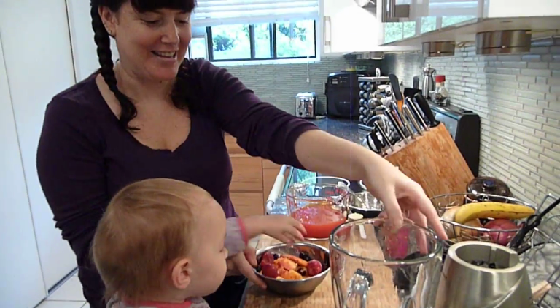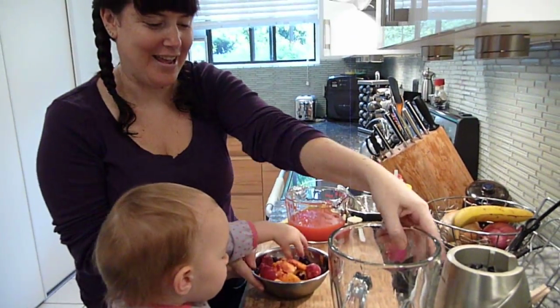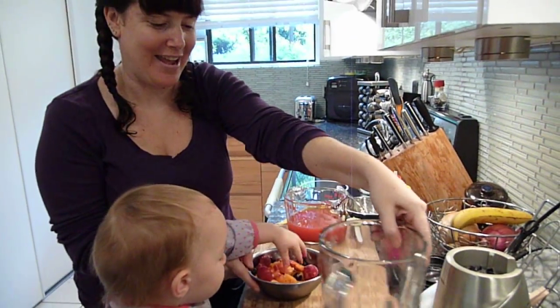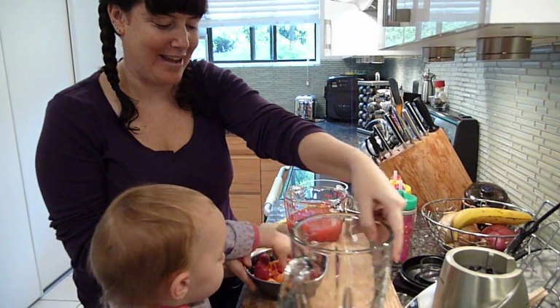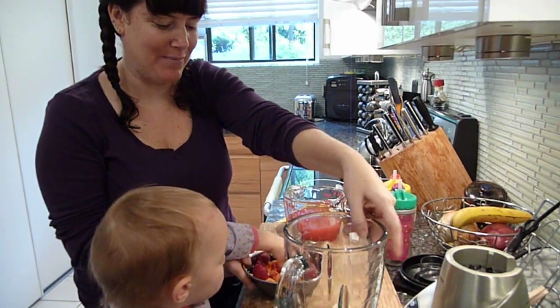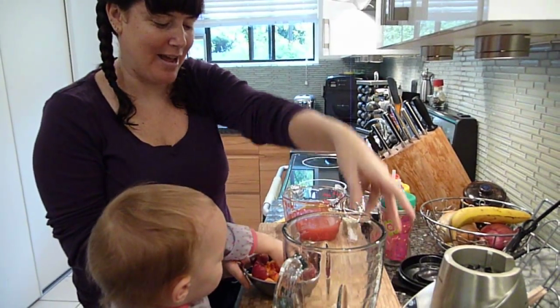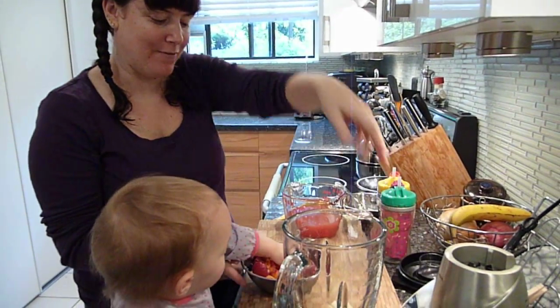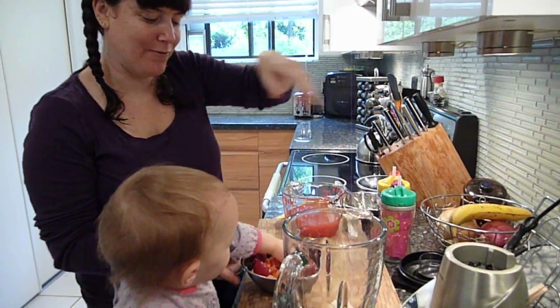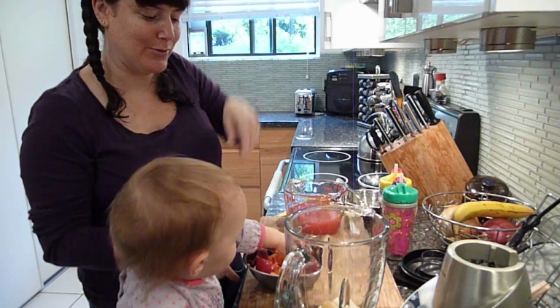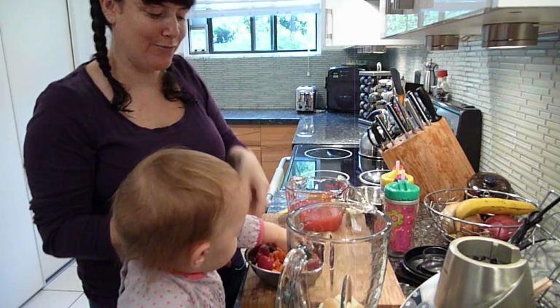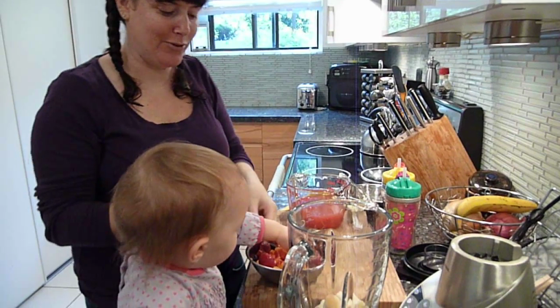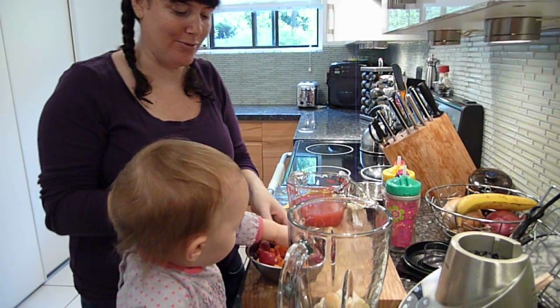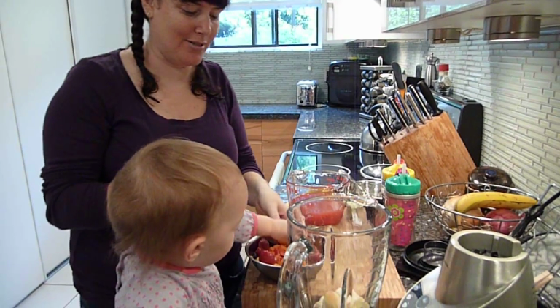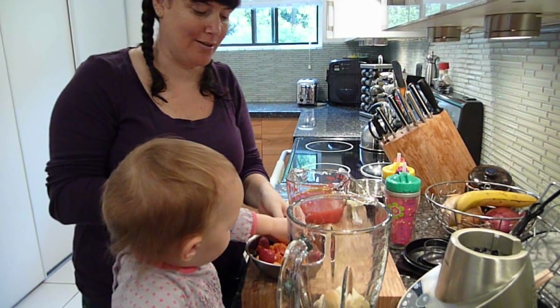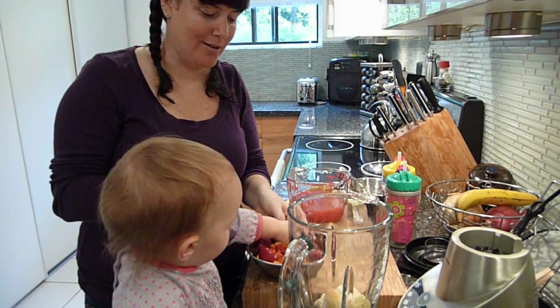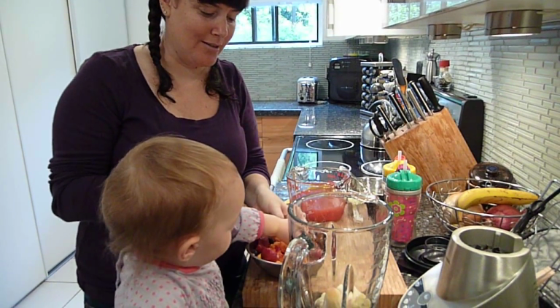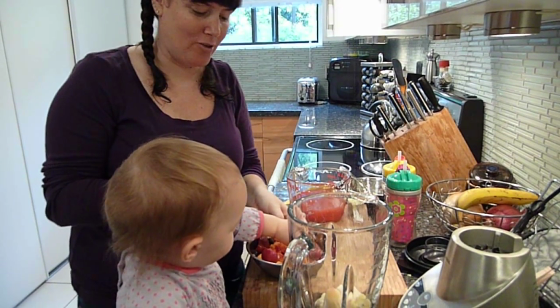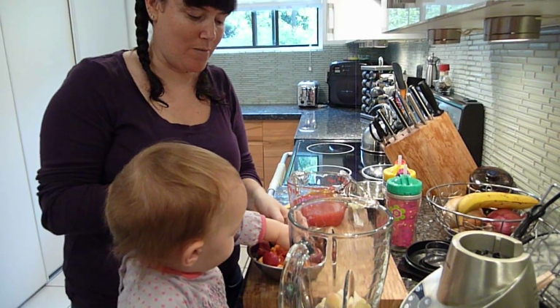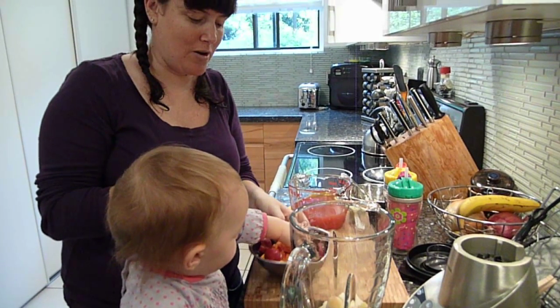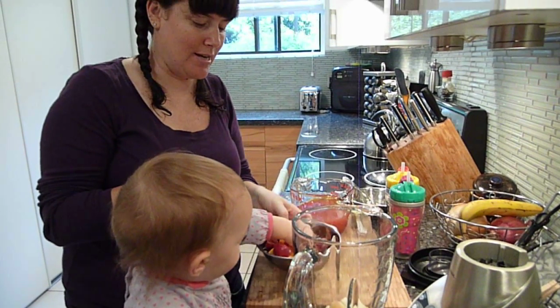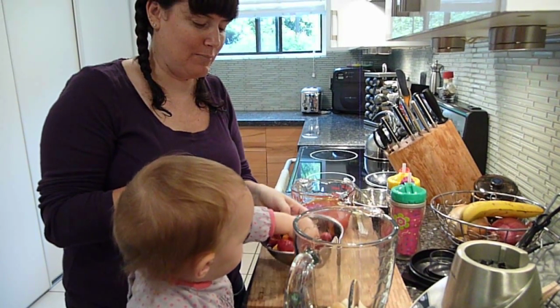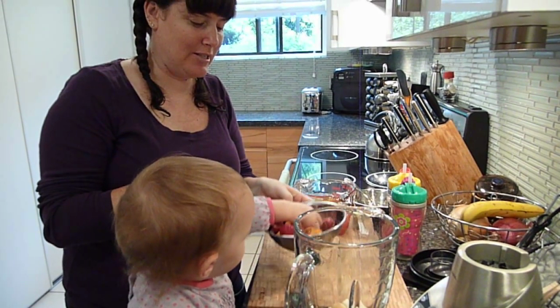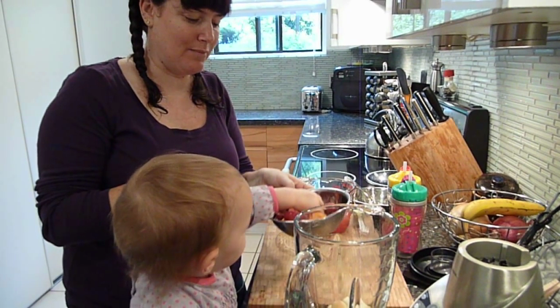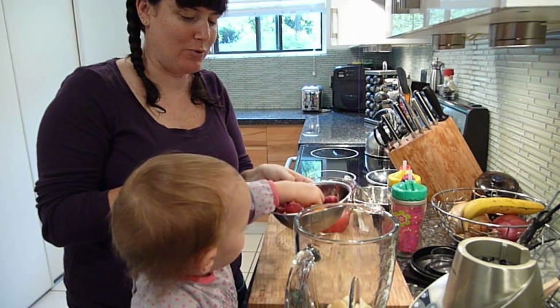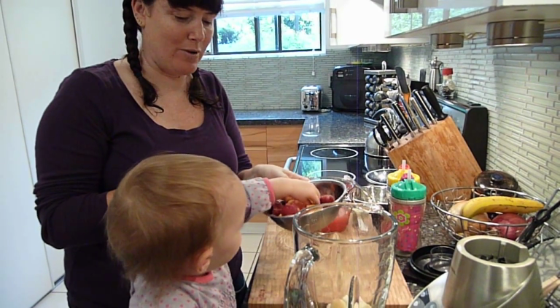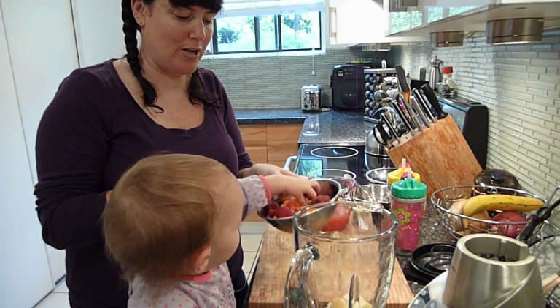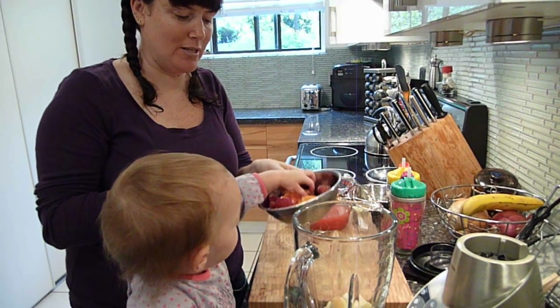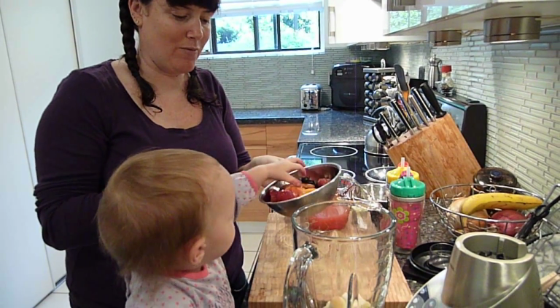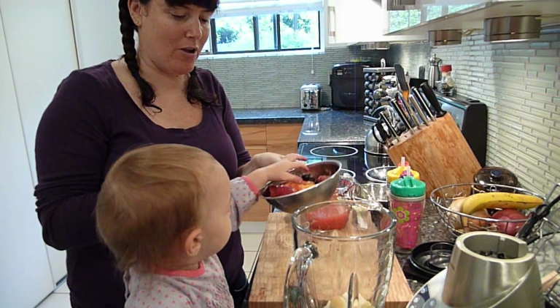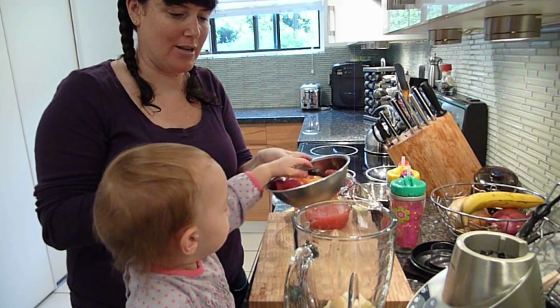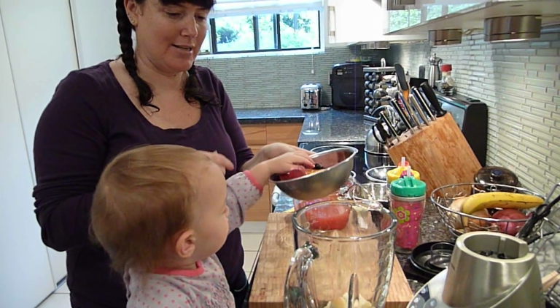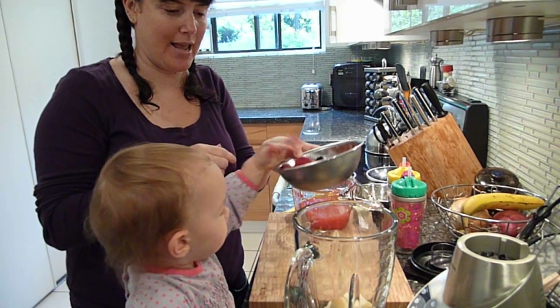And a cup and a half of frozen fruit. Strawberries, peaches, and blueberries is what we've got in today.